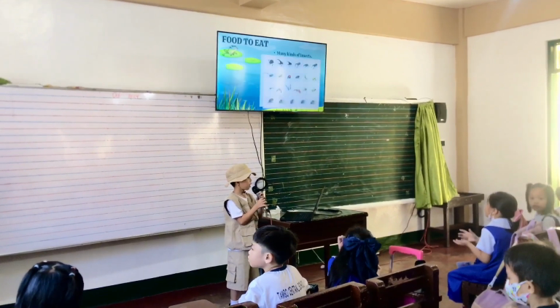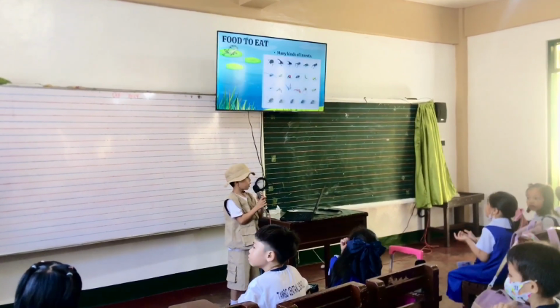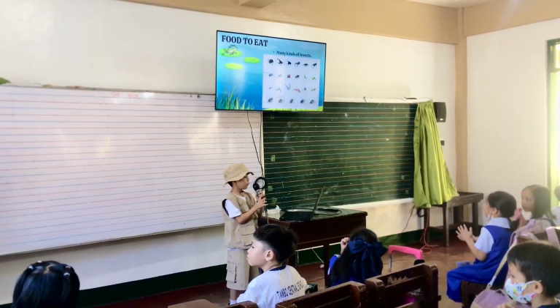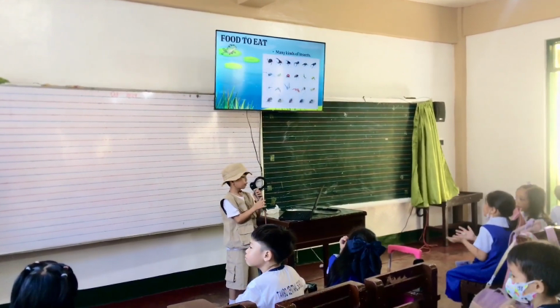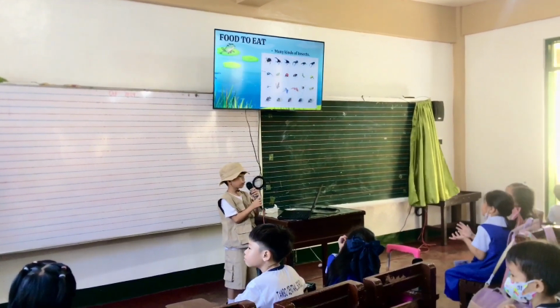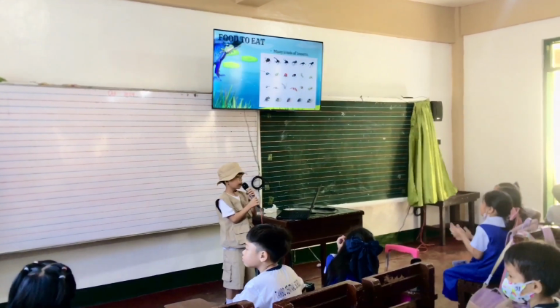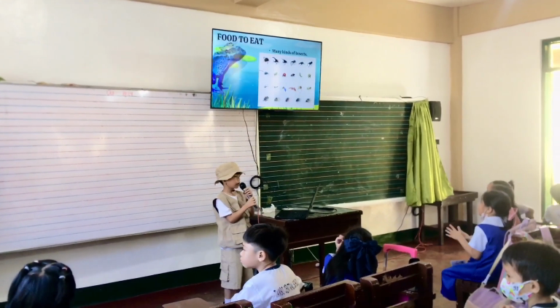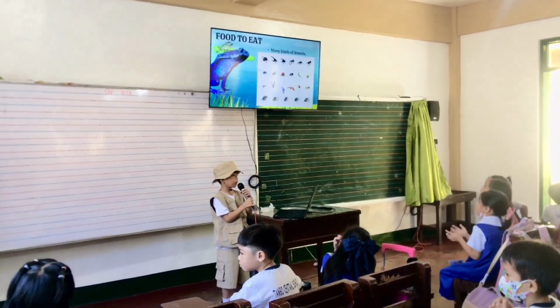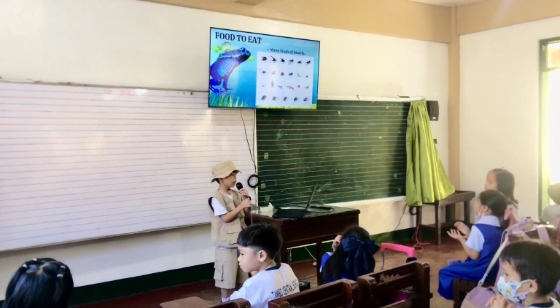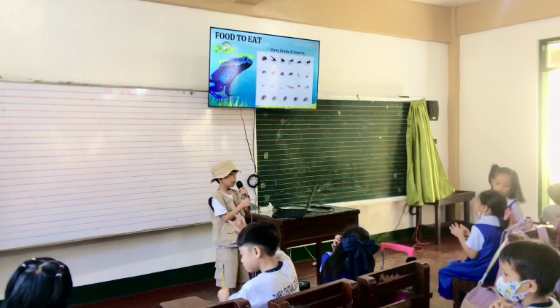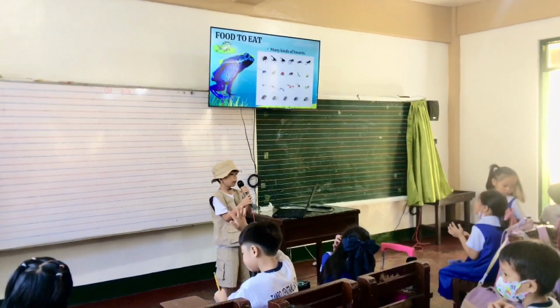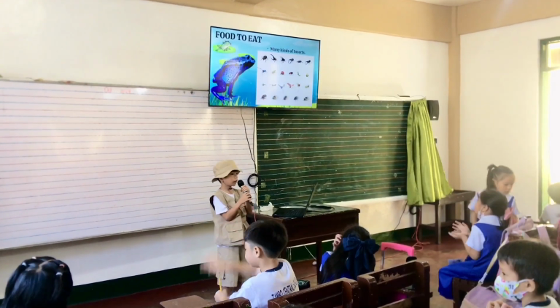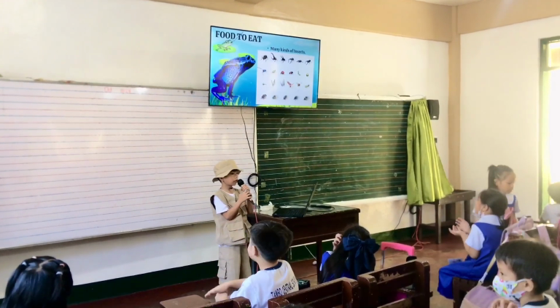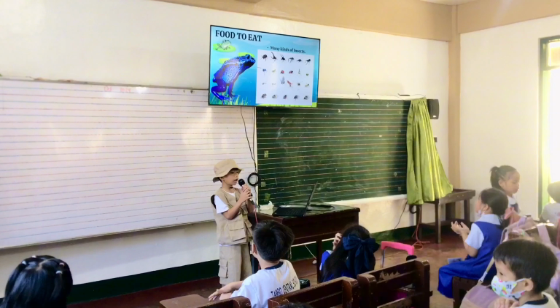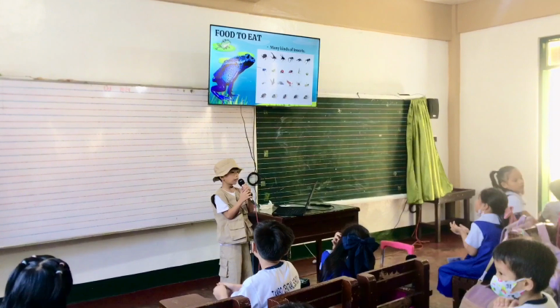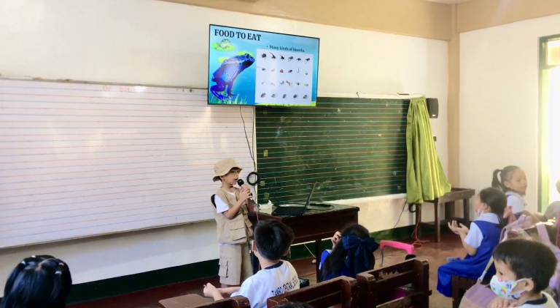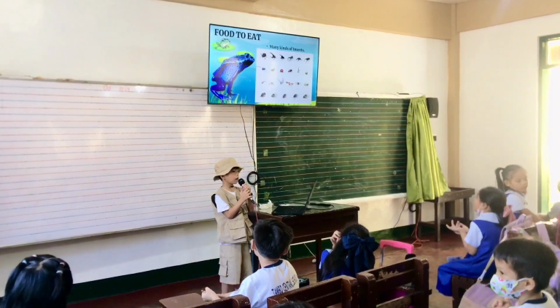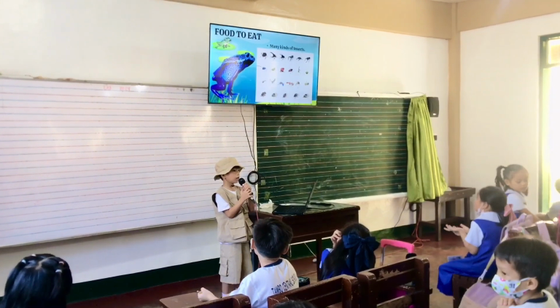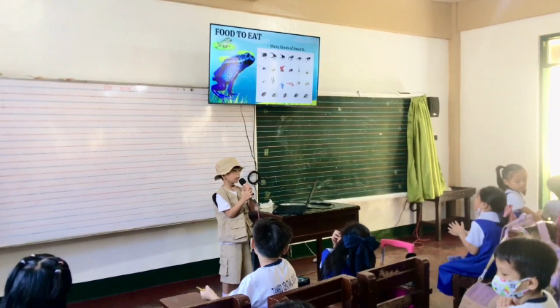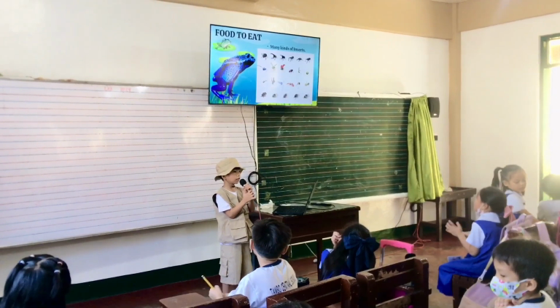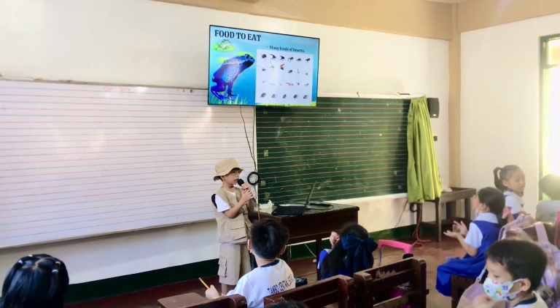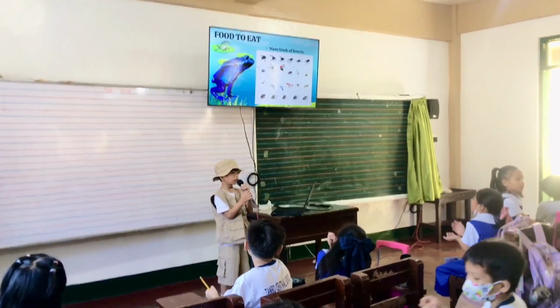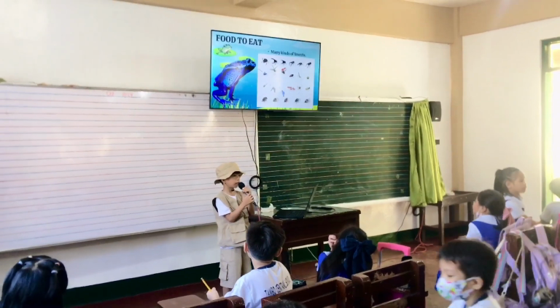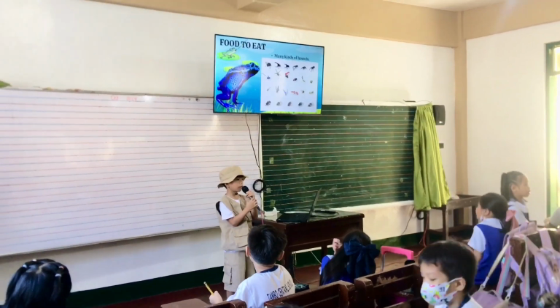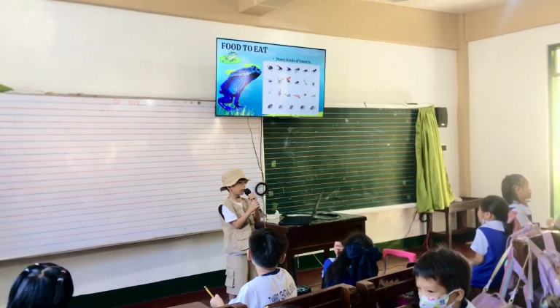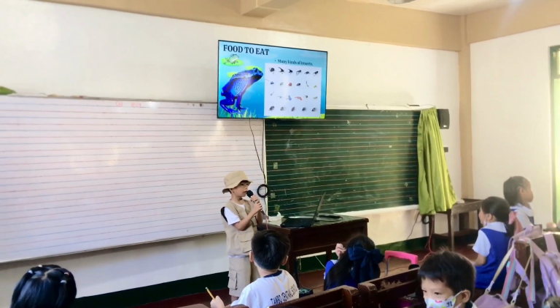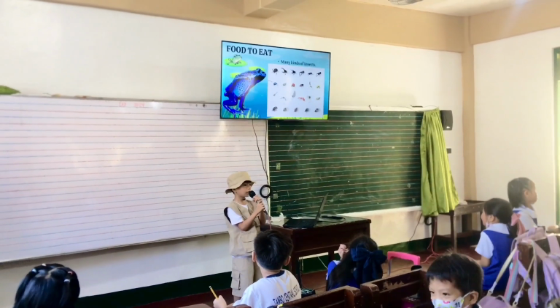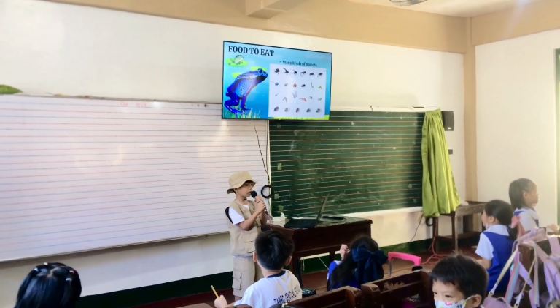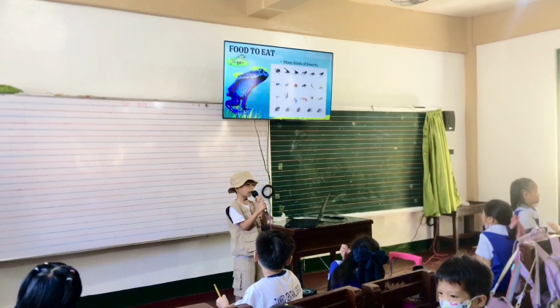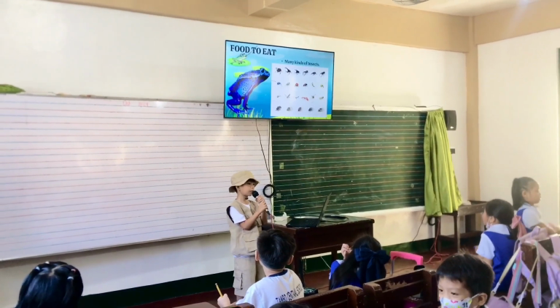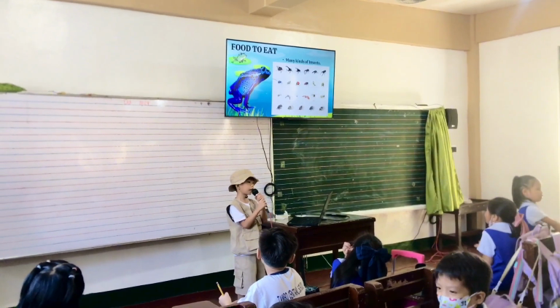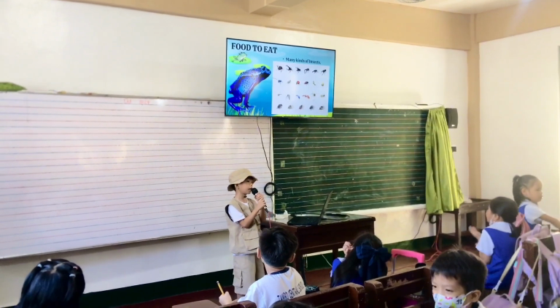Food to eat. The Poison Dart Frog loves to eat small insects and spiders.